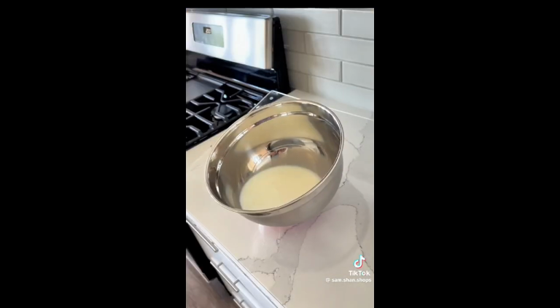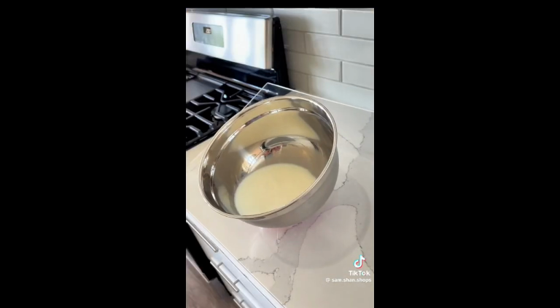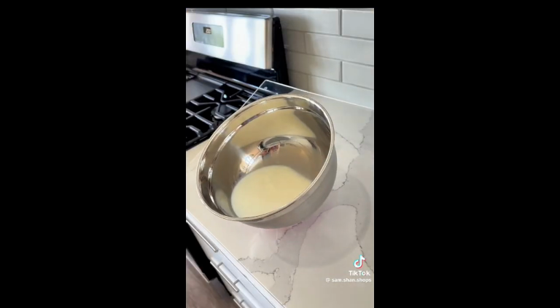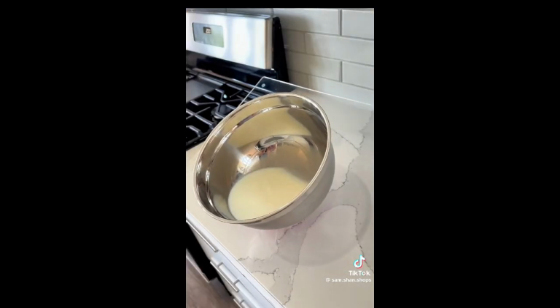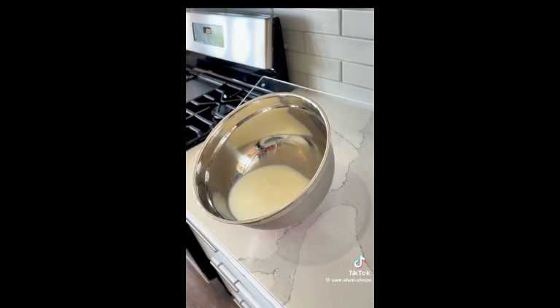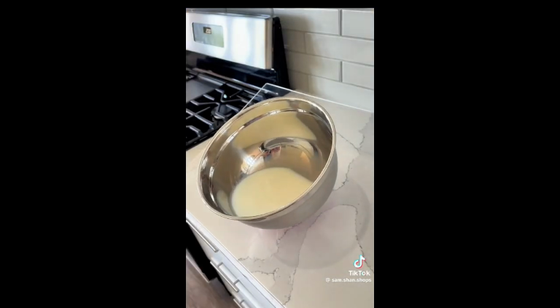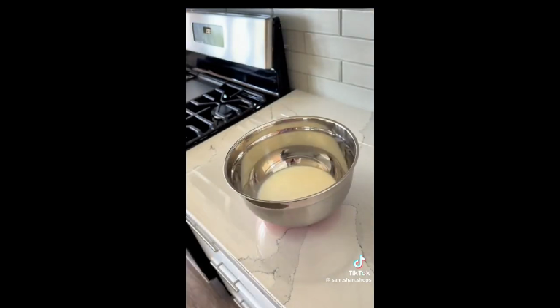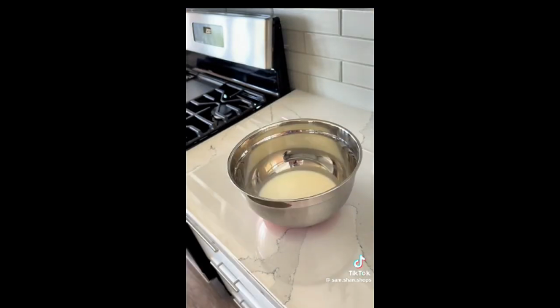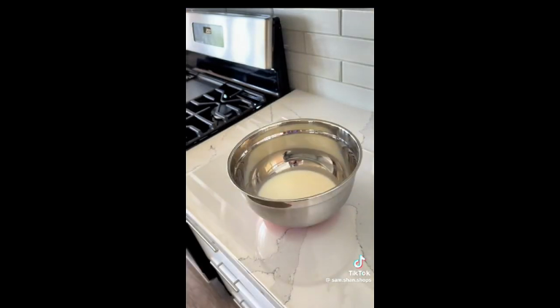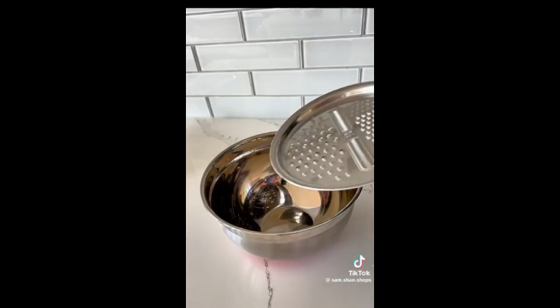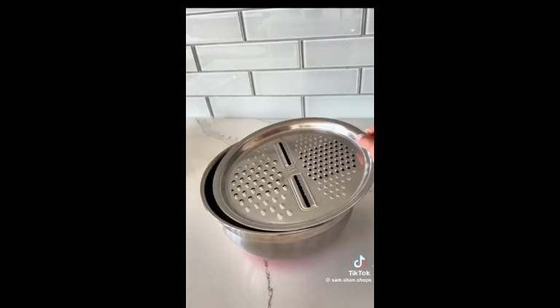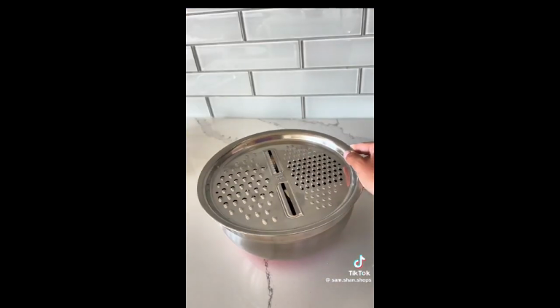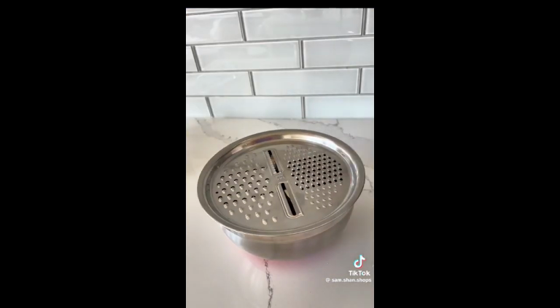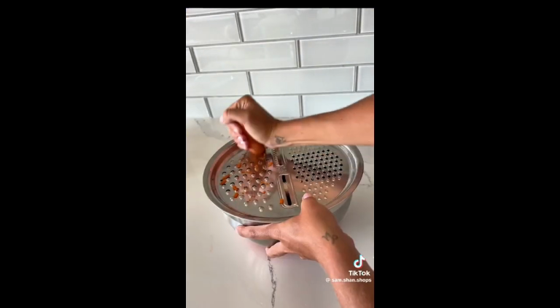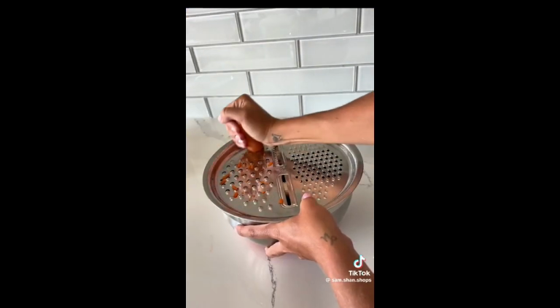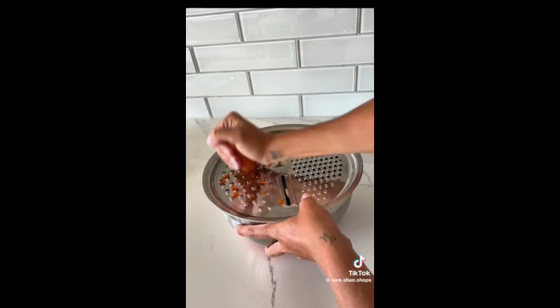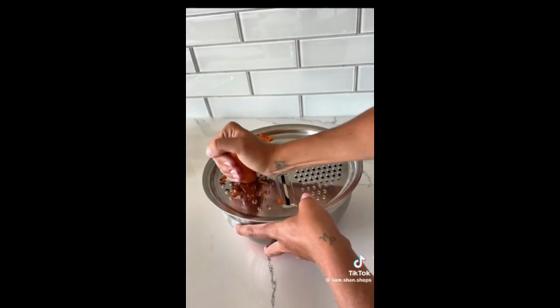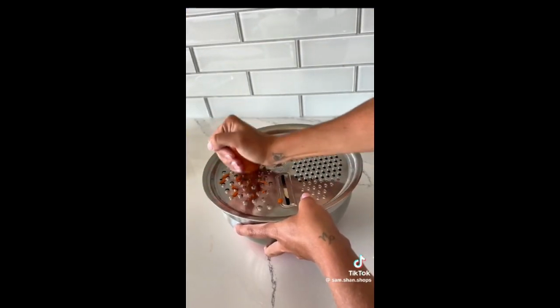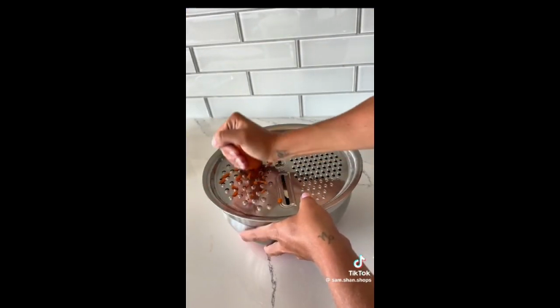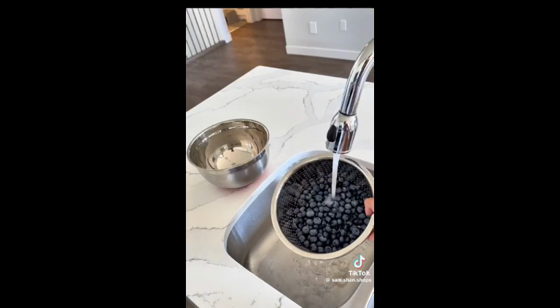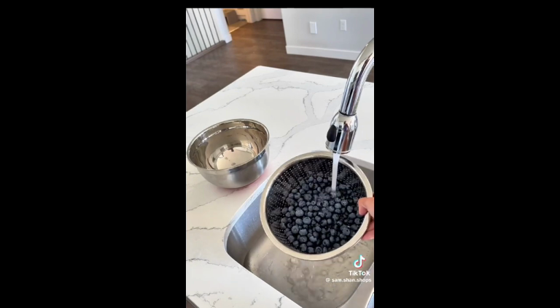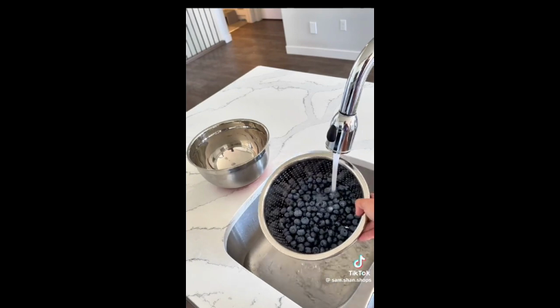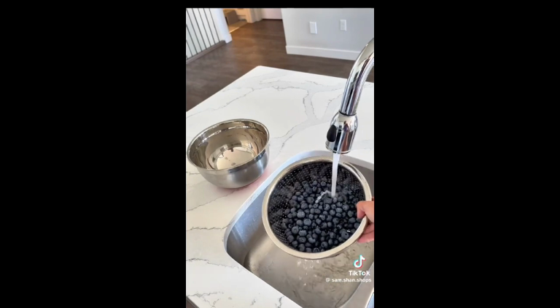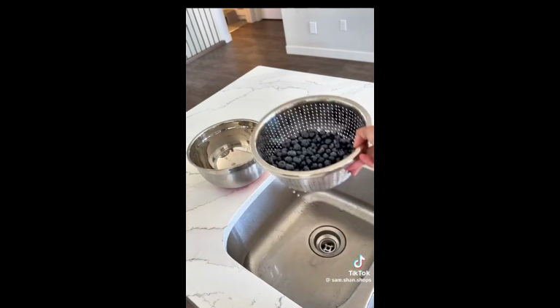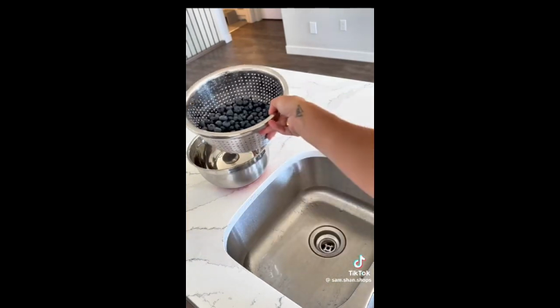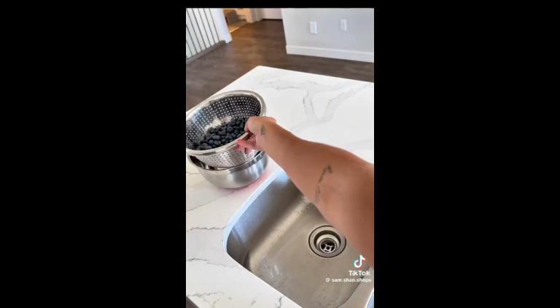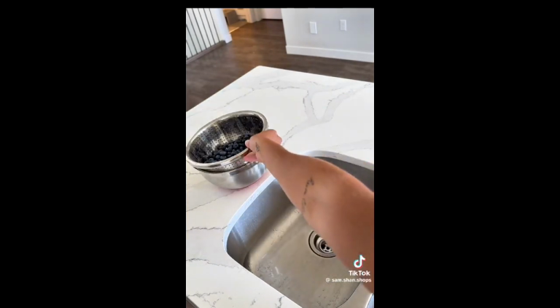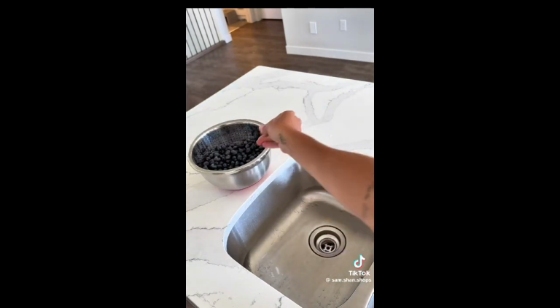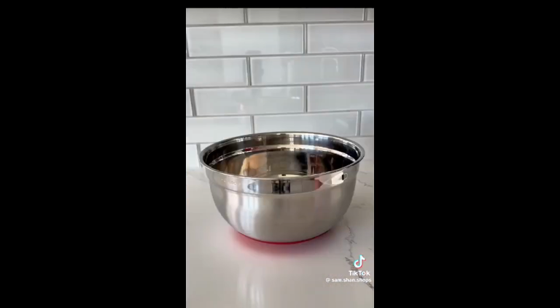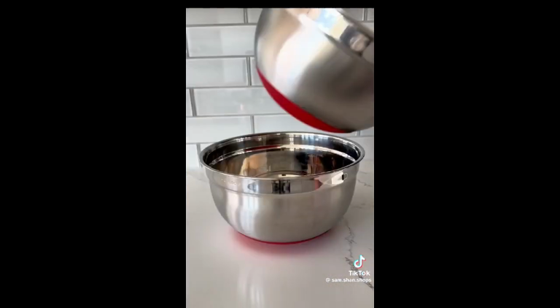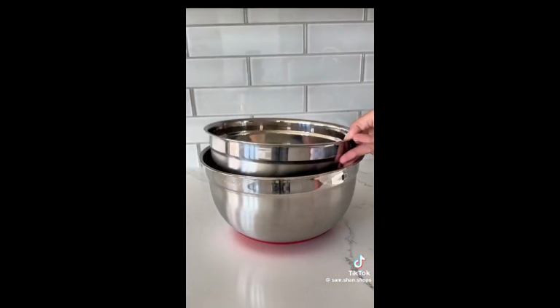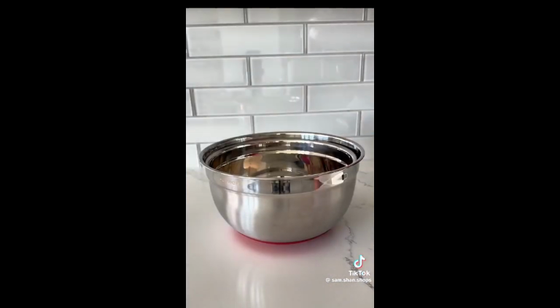Next are these five-in-one mixing bowls that have a strong non-slip base, a lid for grating, shredding, and slicing, and a rinsing colander that nests perfectly into each bowl.